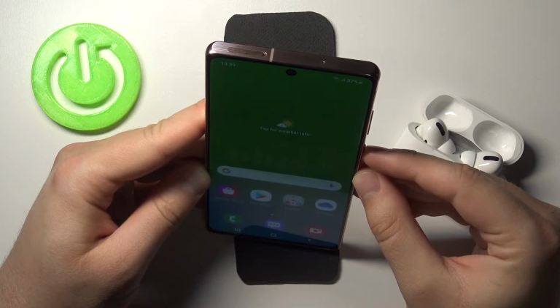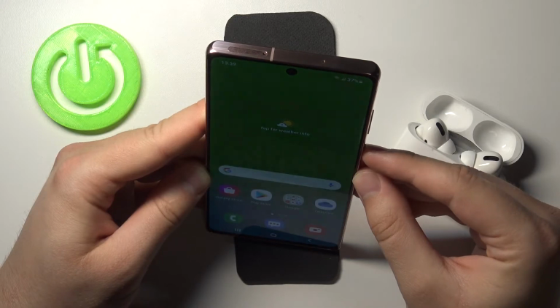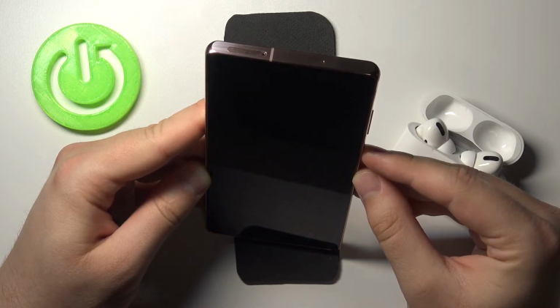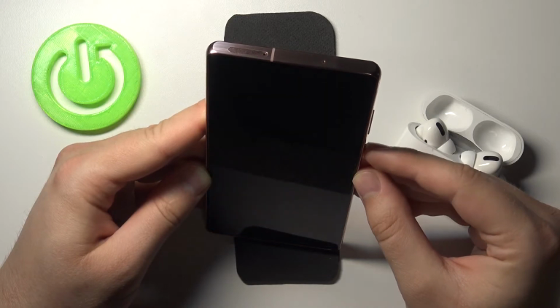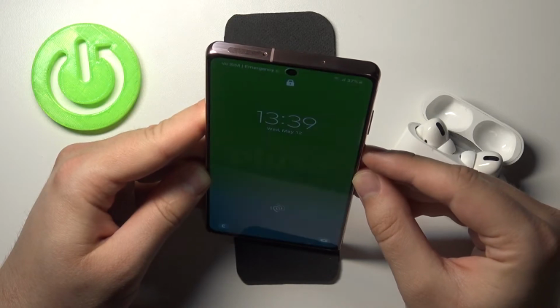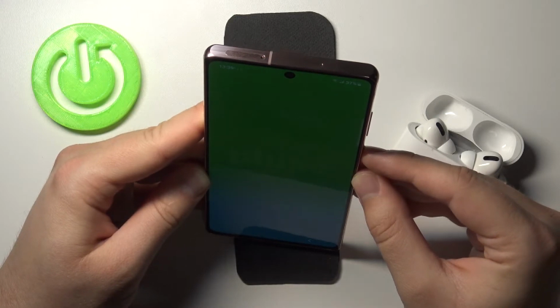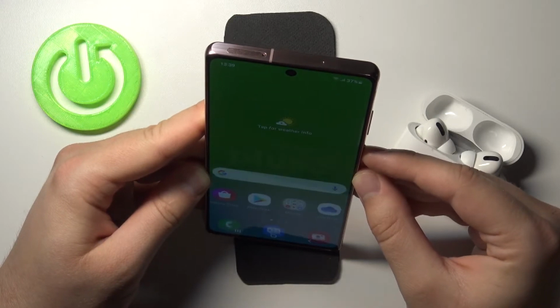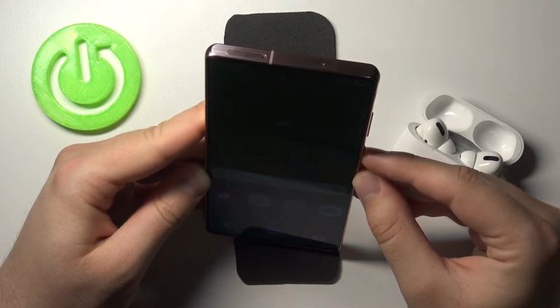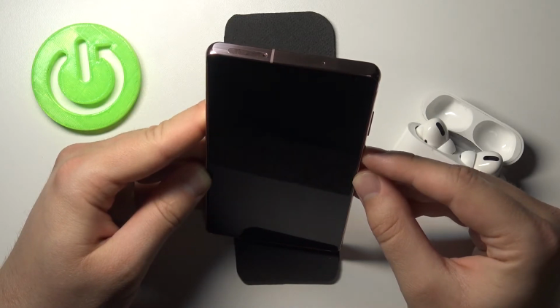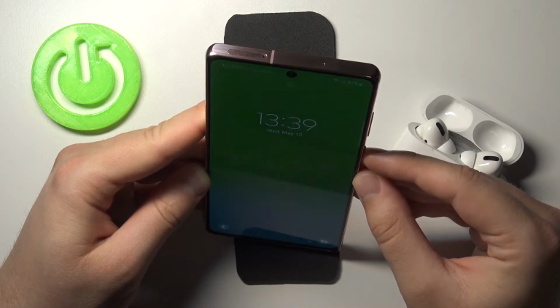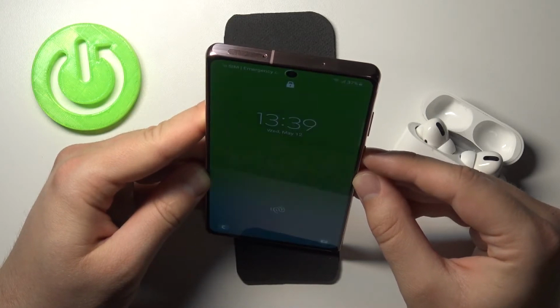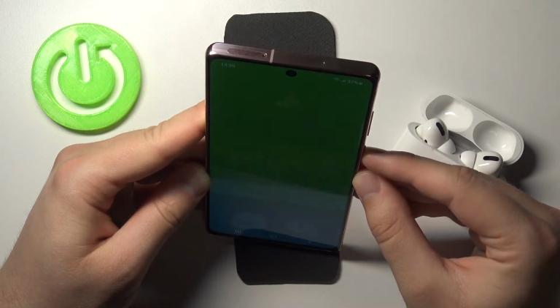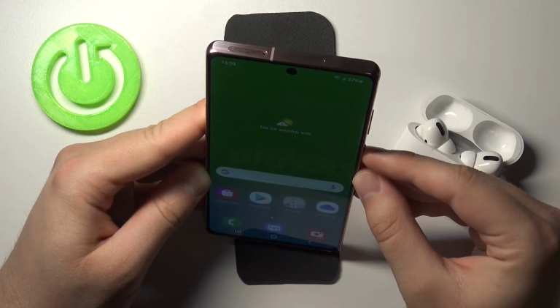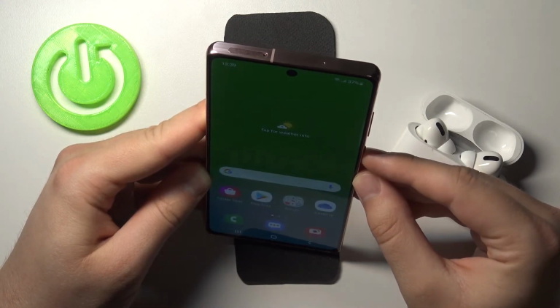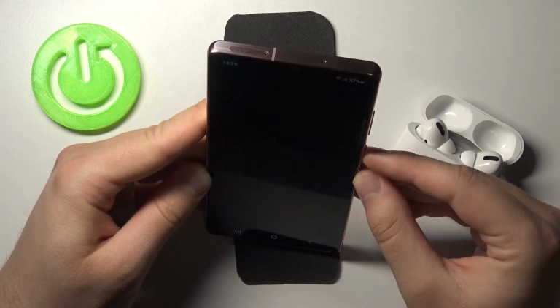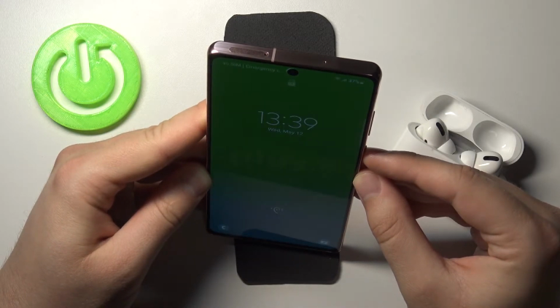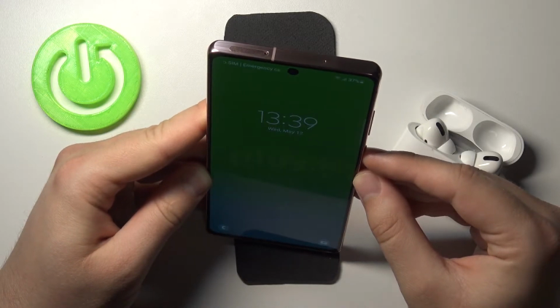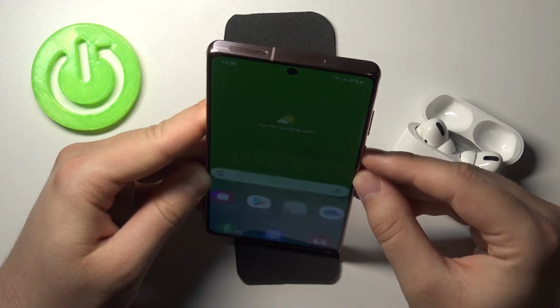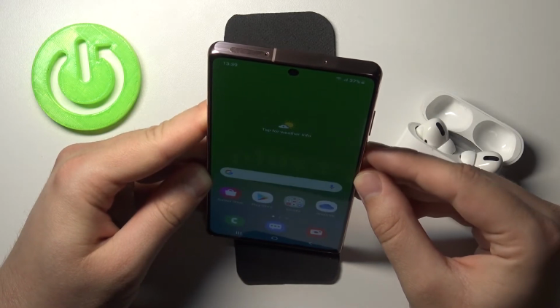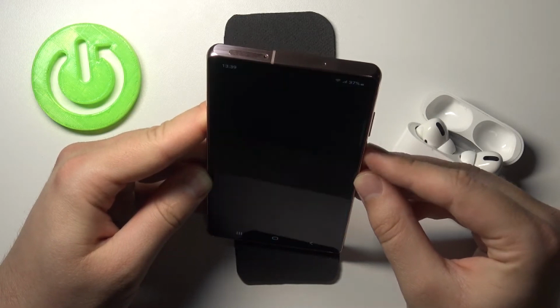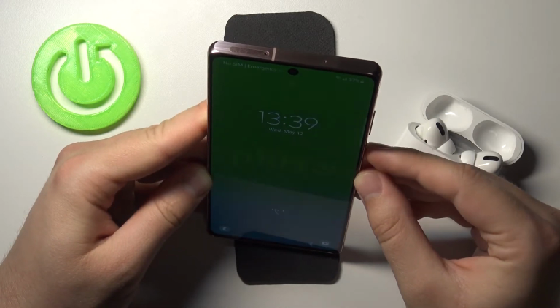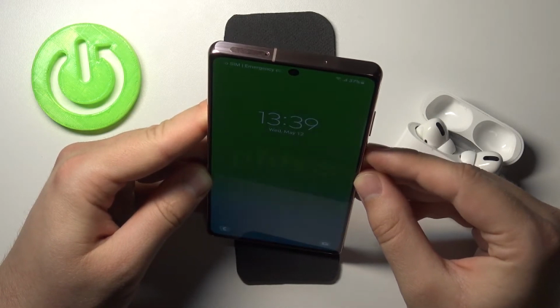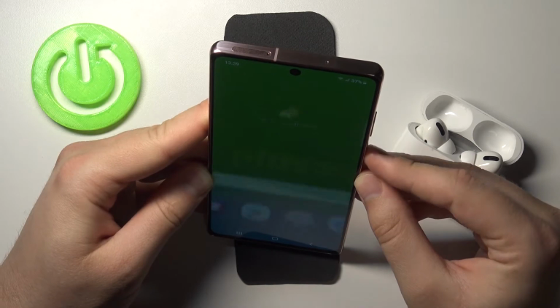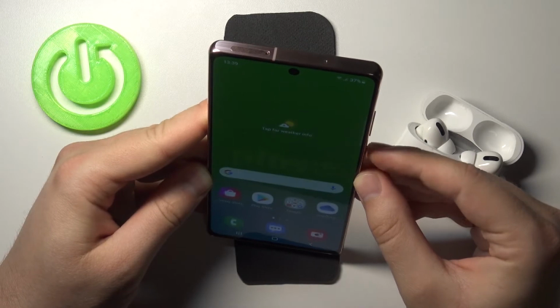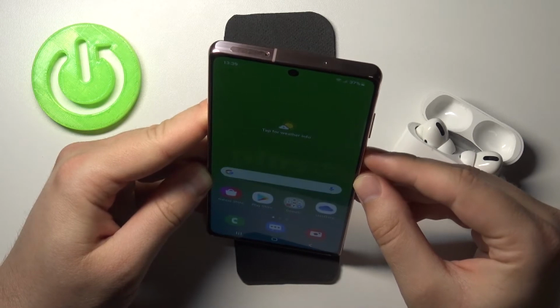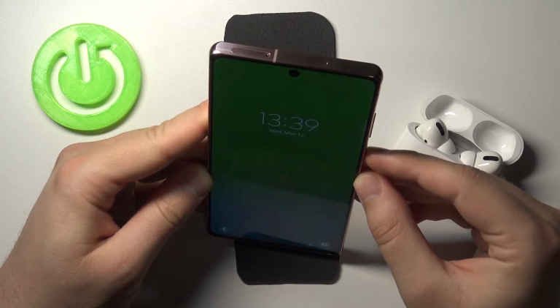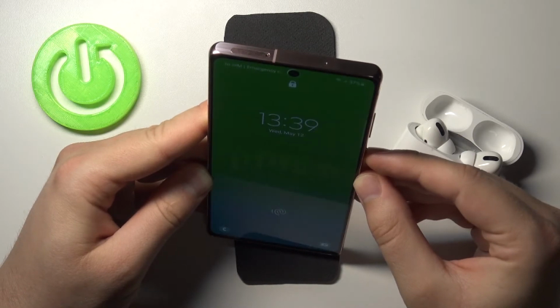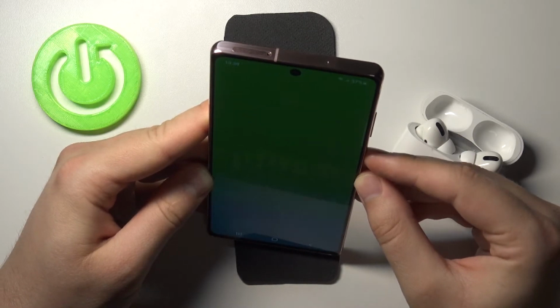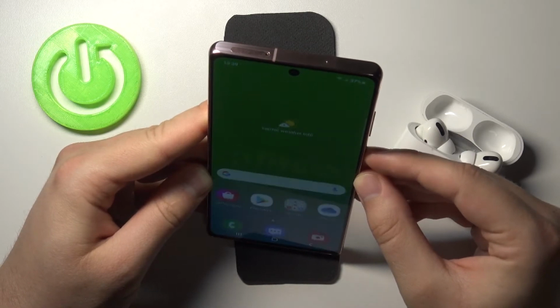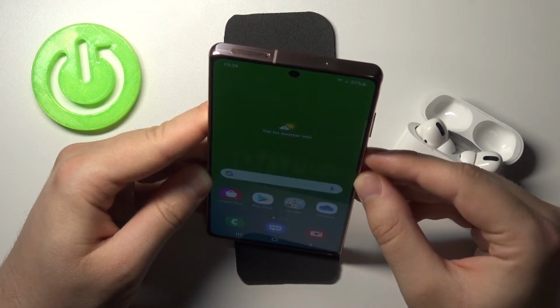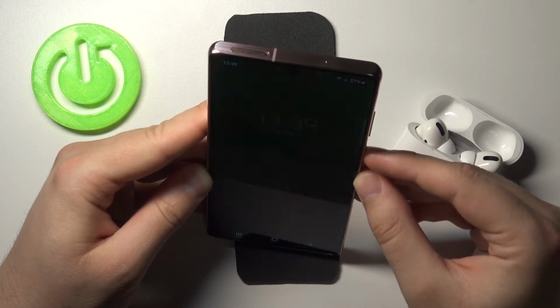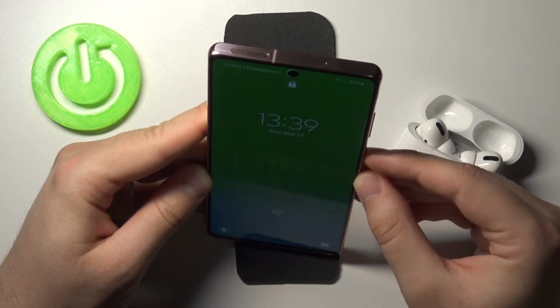We can also compare with the fingerprint sensor. For sure it's reliable.